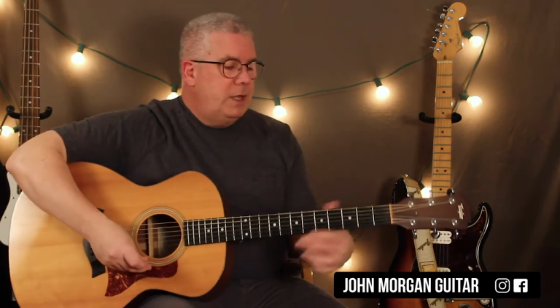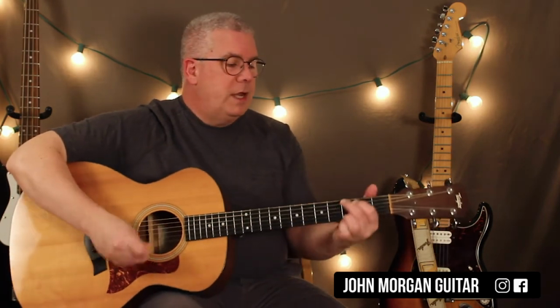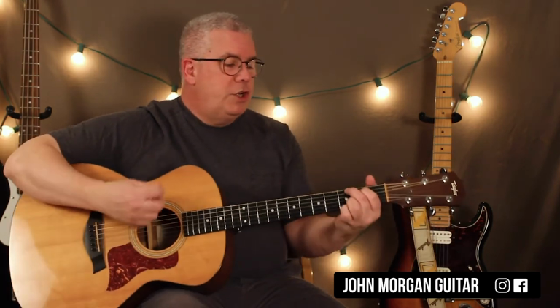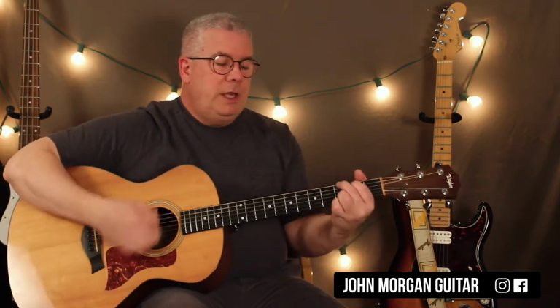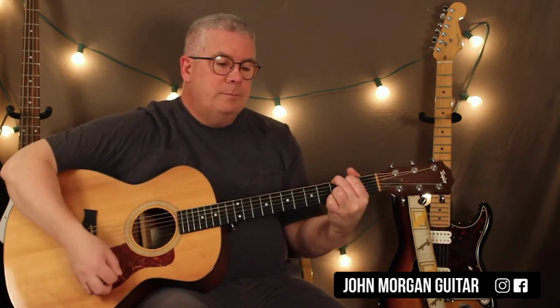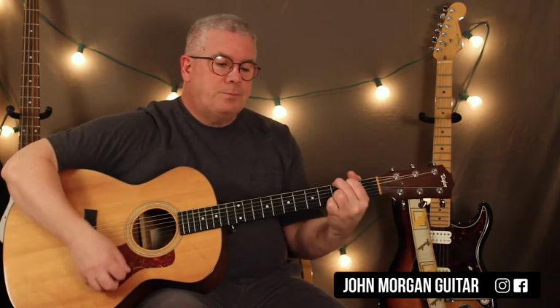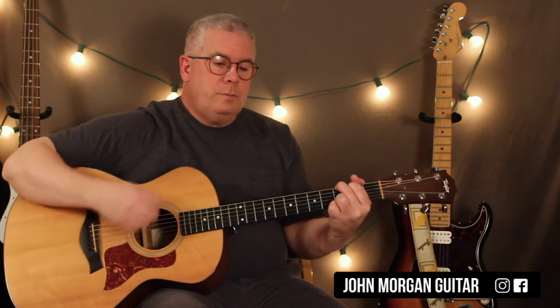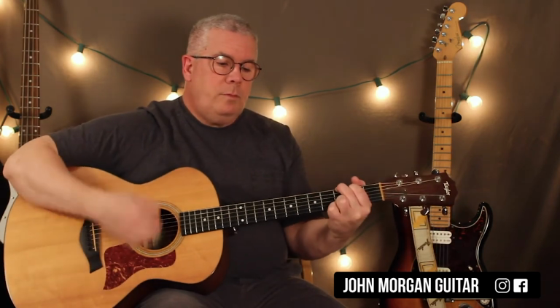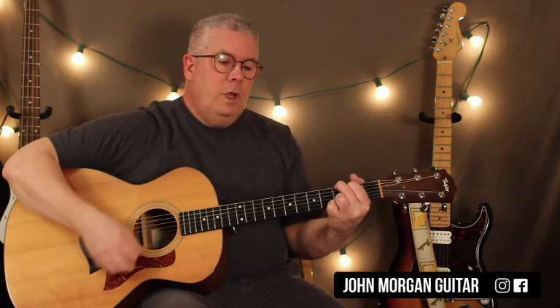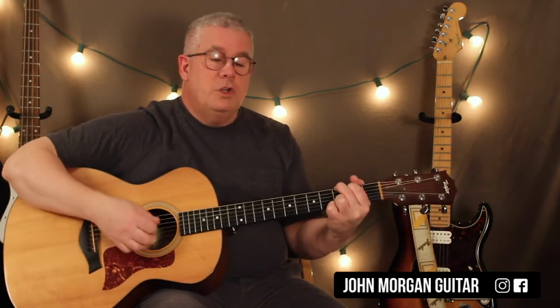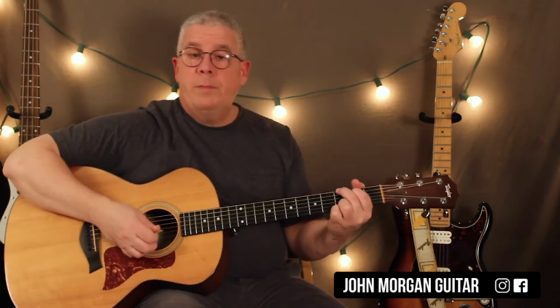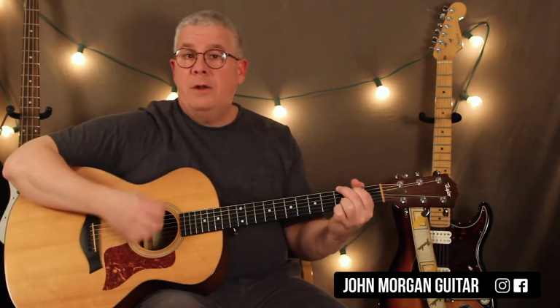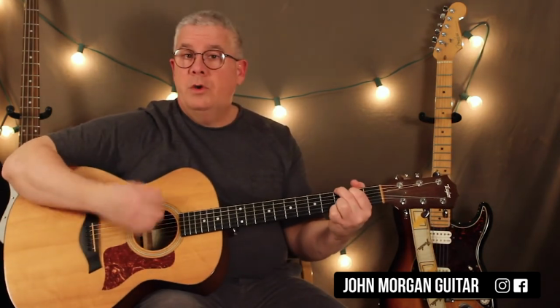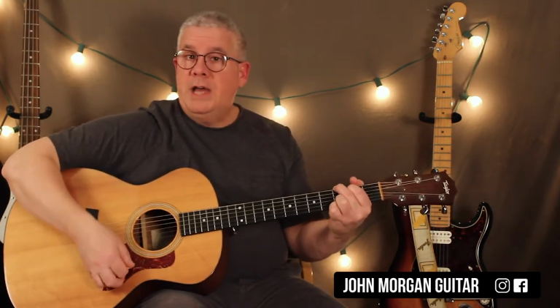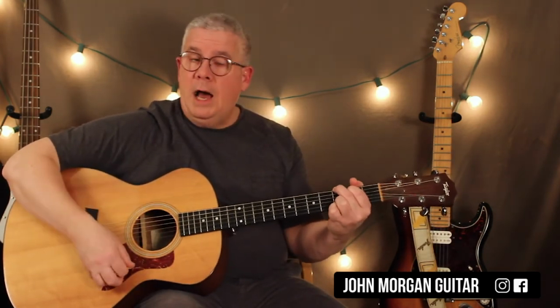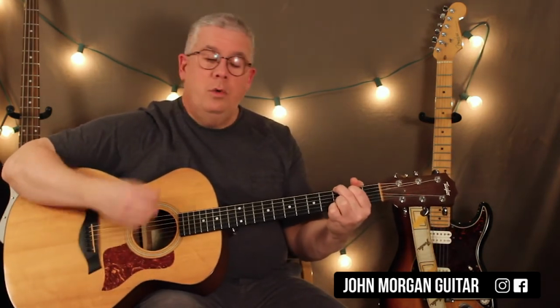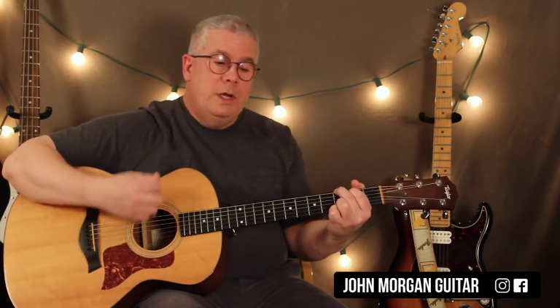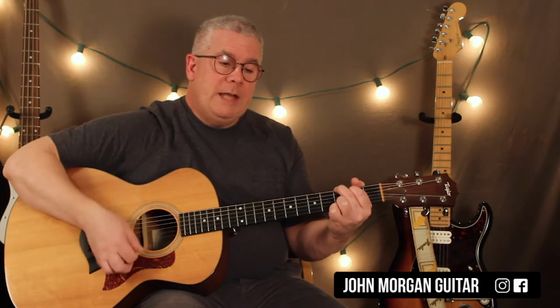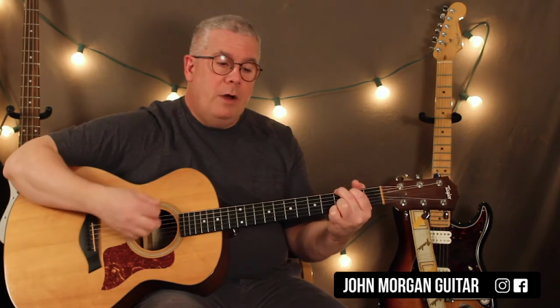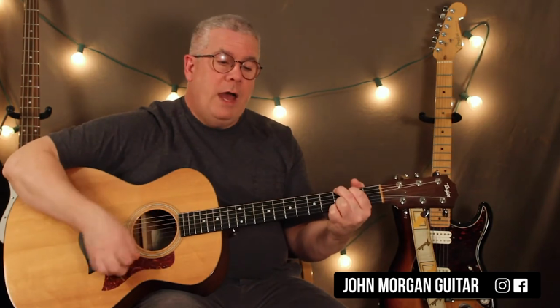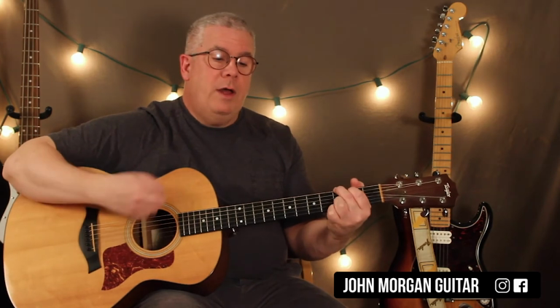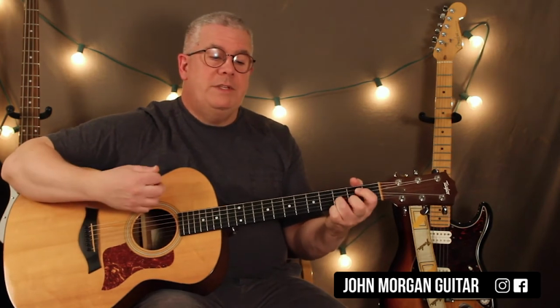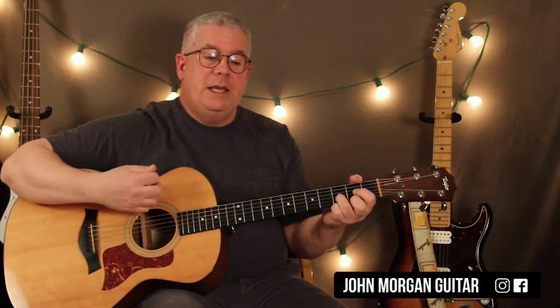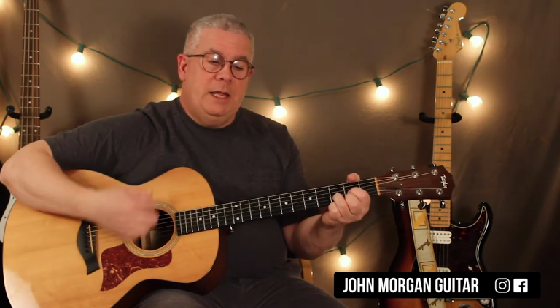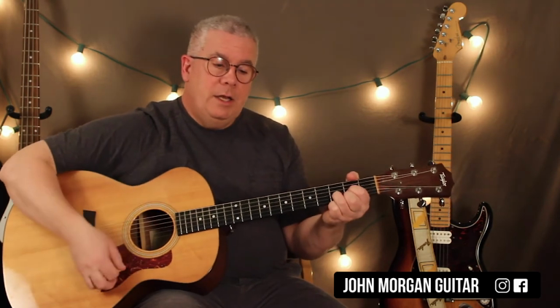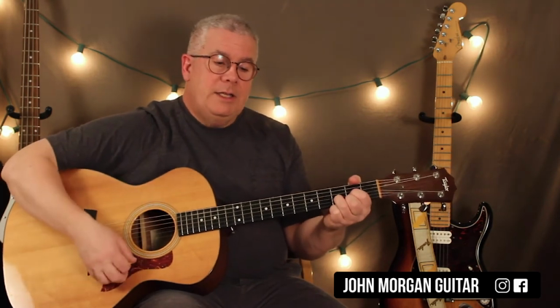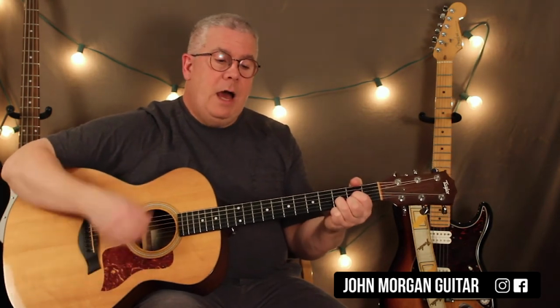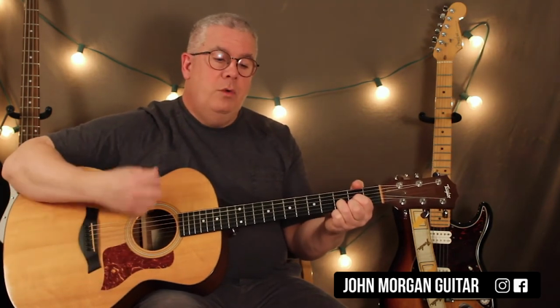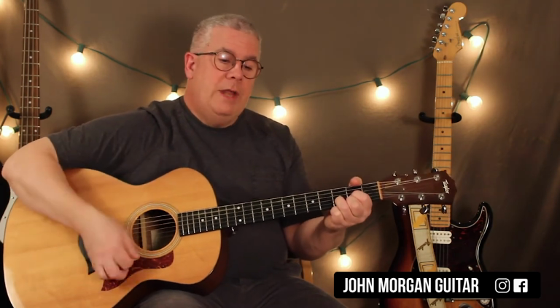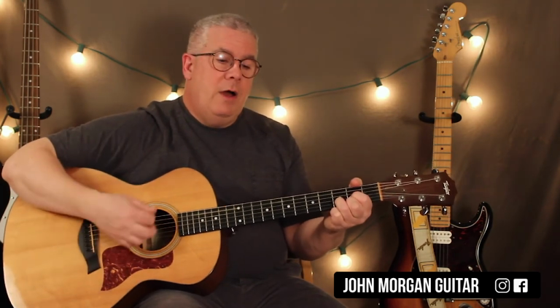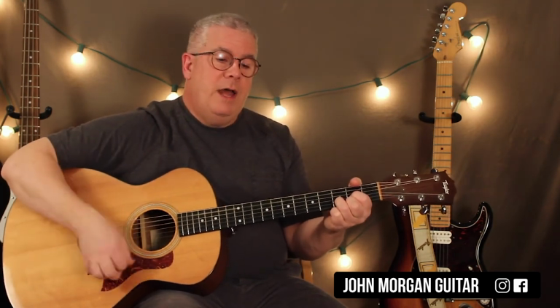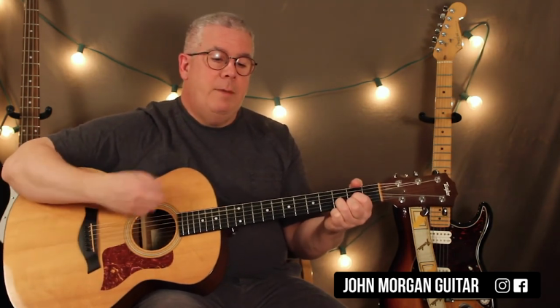Then you've got a G — short pattern — so down, down, down, up. D again: down, down, down, up.